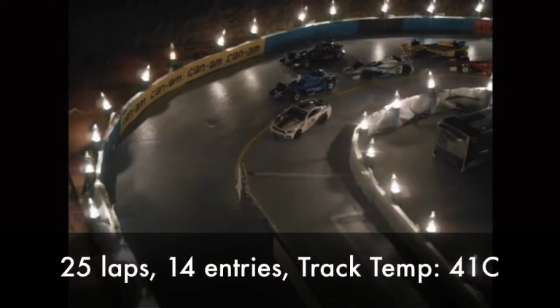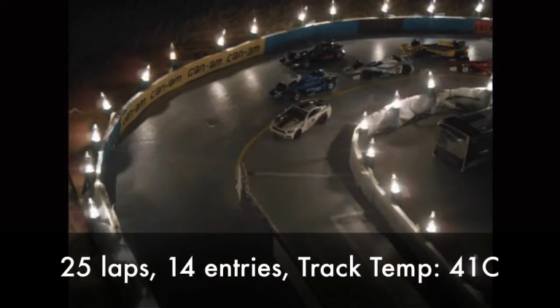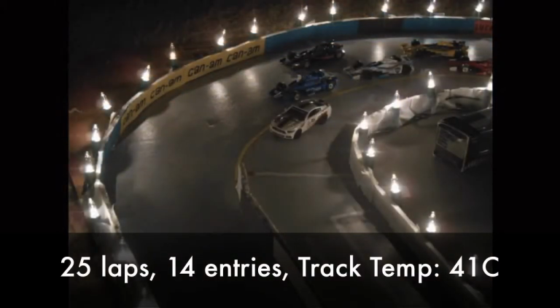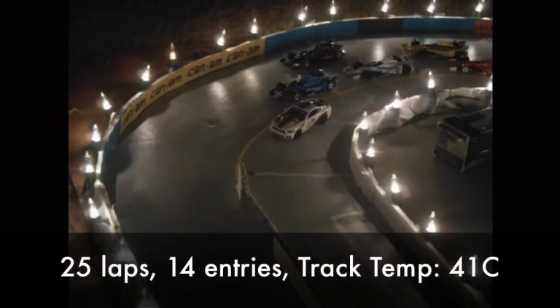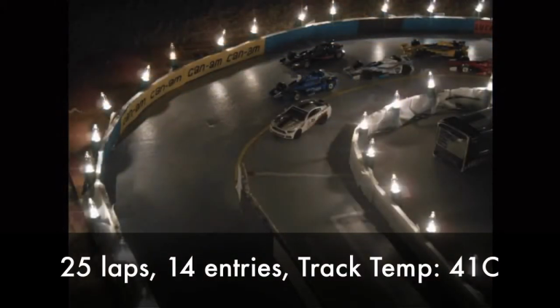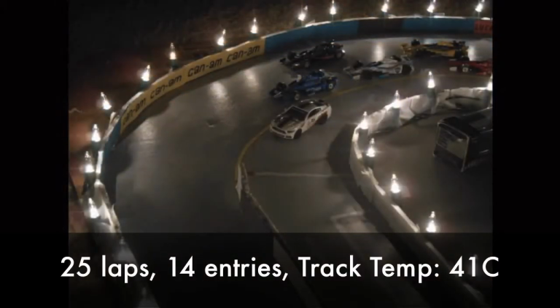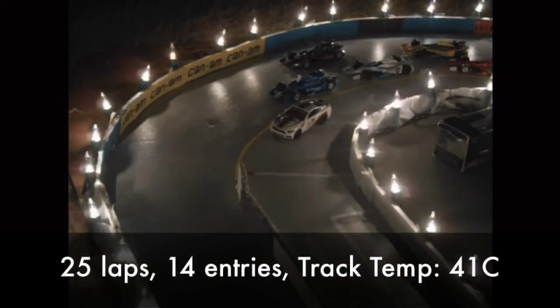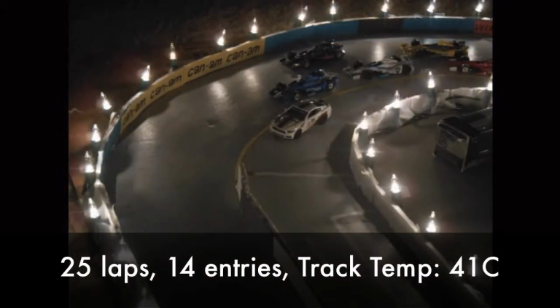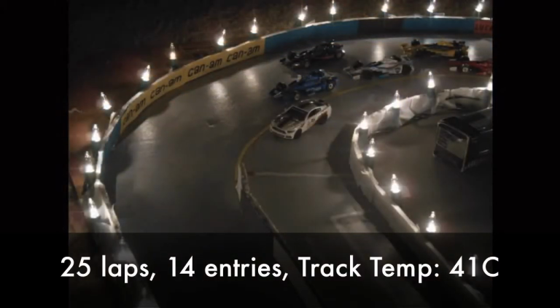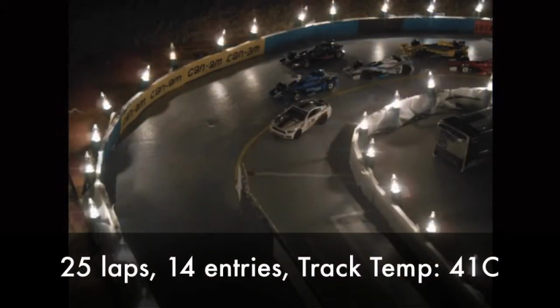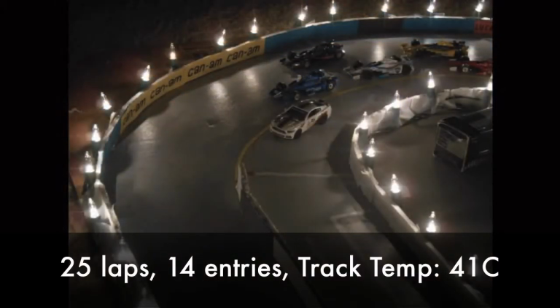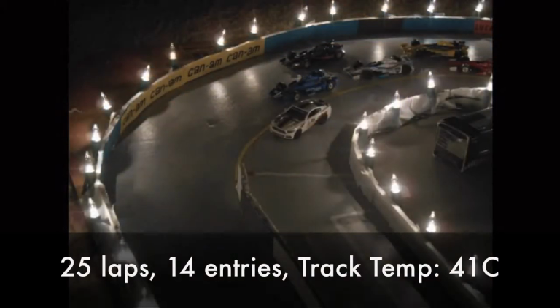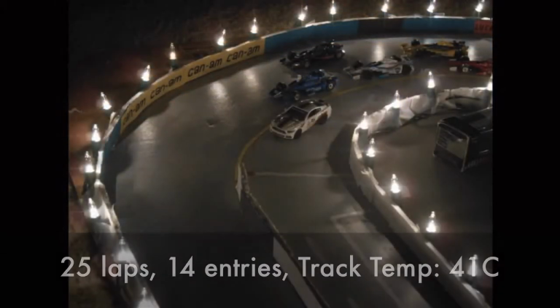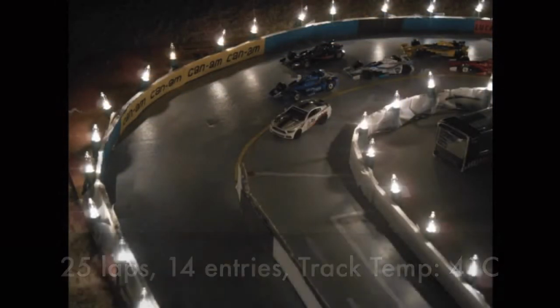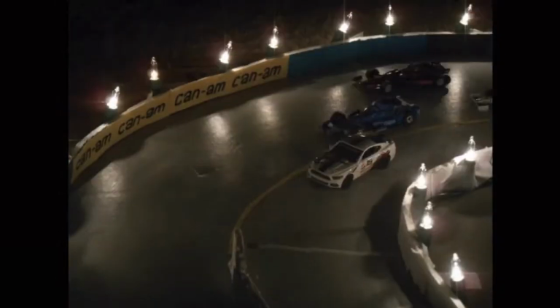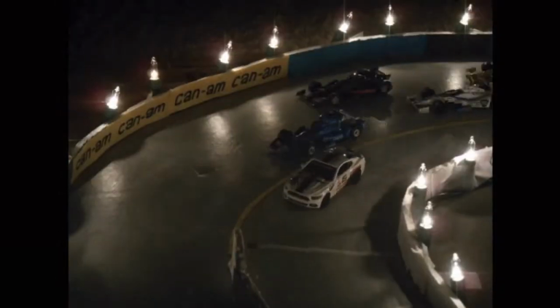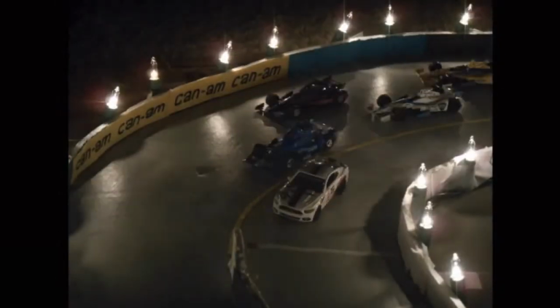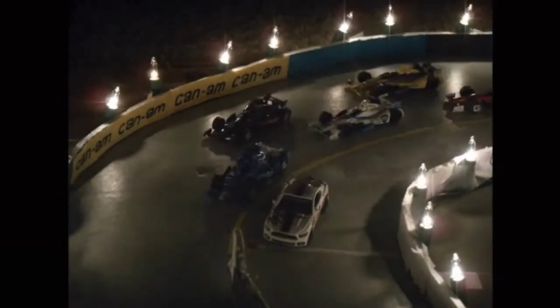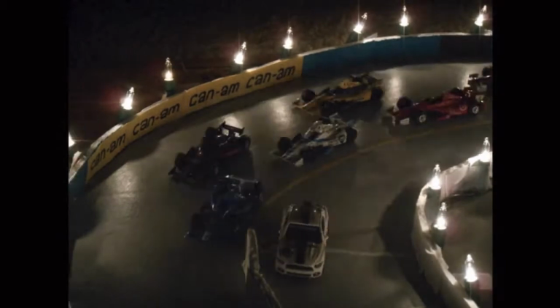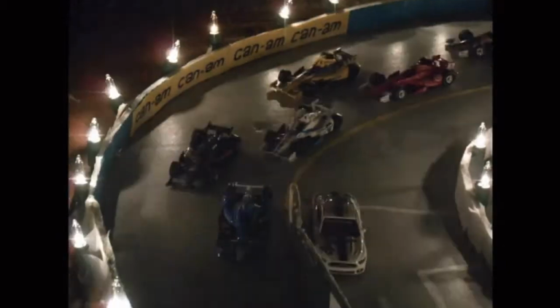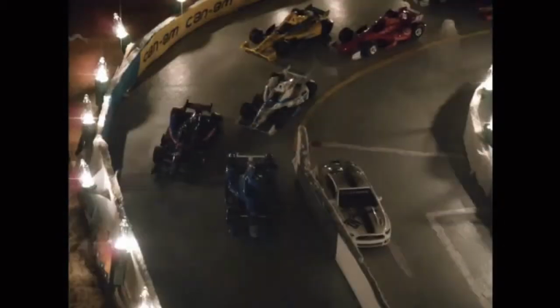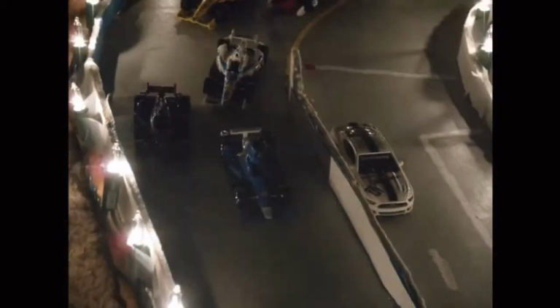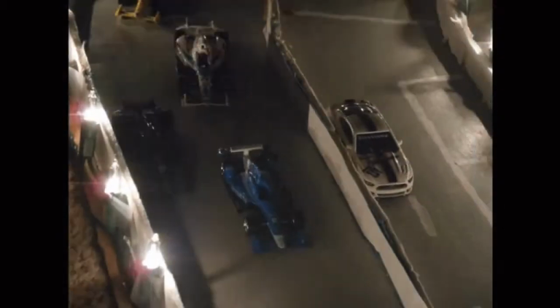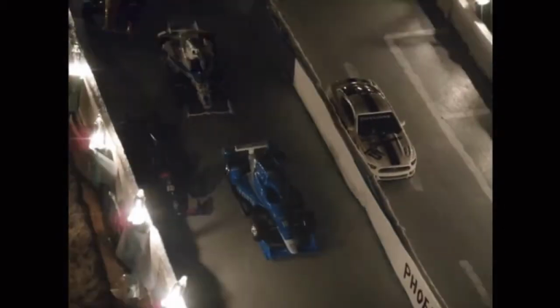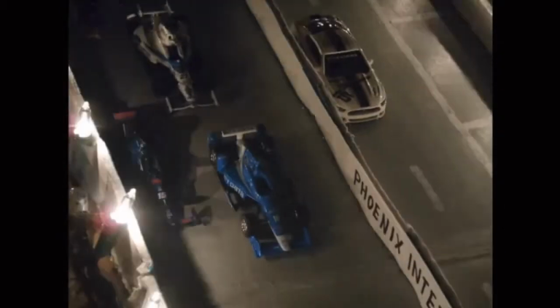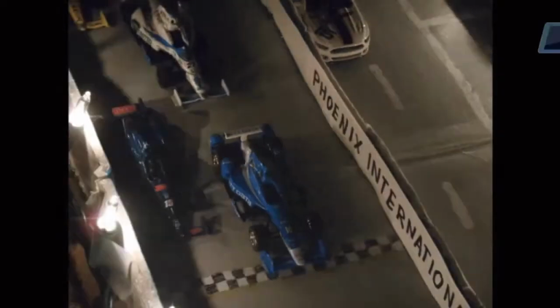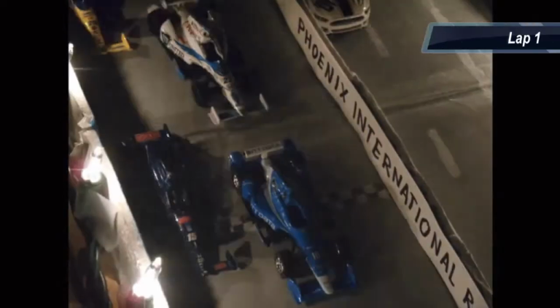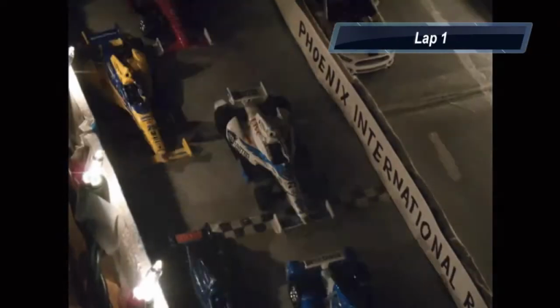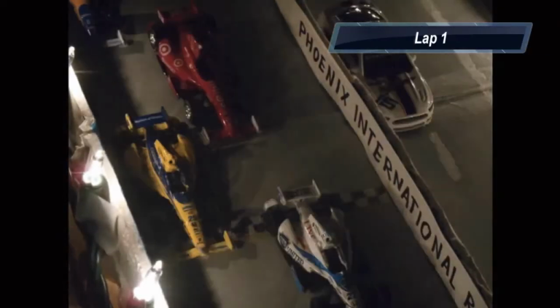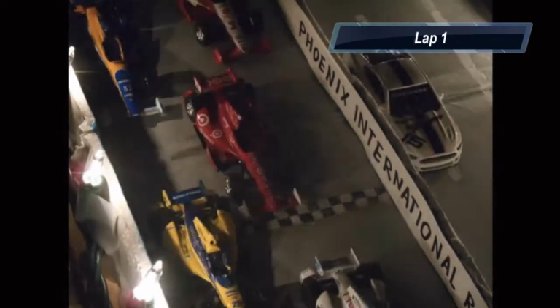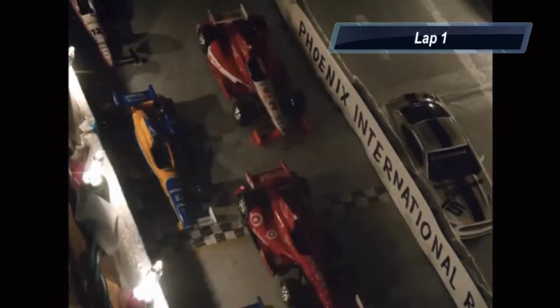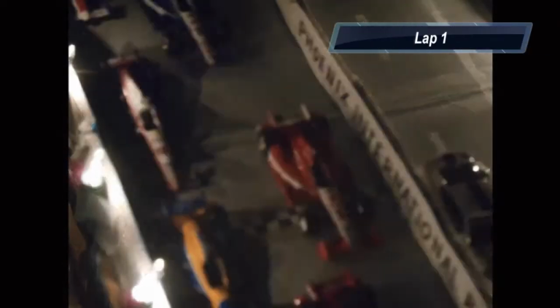Now with some last minute race facts: it's going to be 25 laps here tonight, 14 entries, and the Grand Prix of Phoenix is underway.